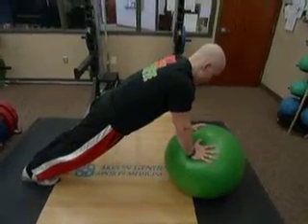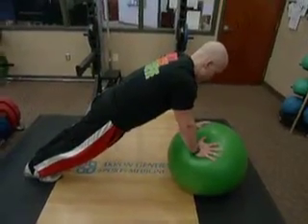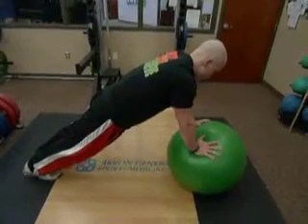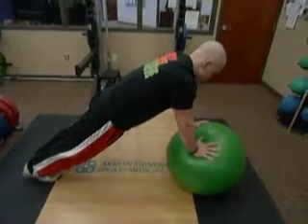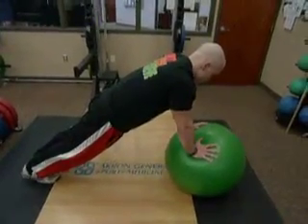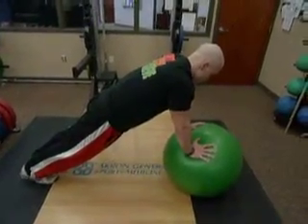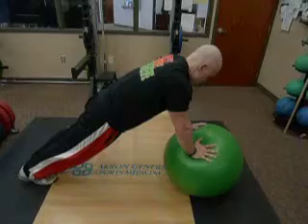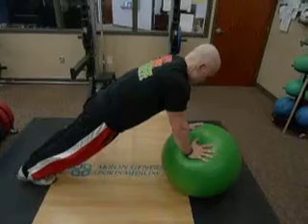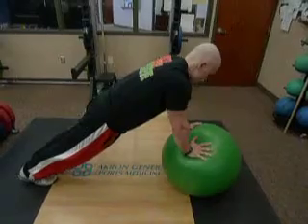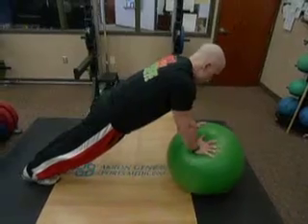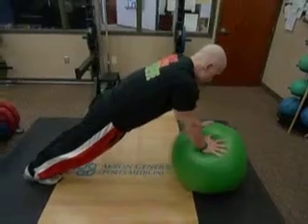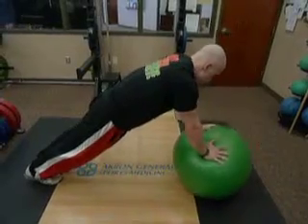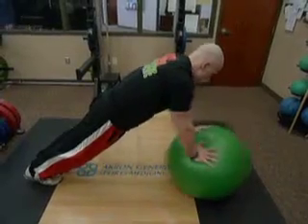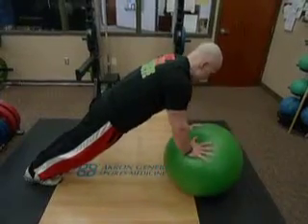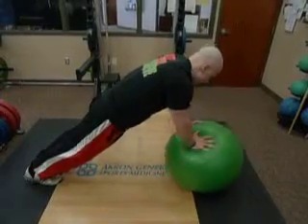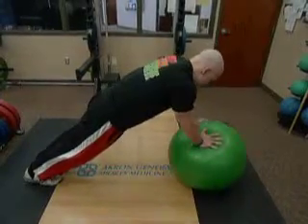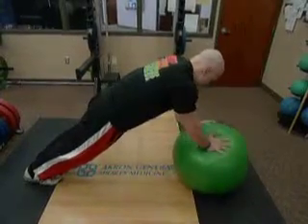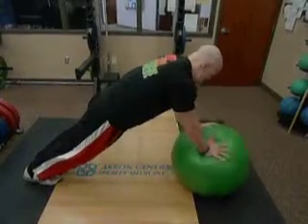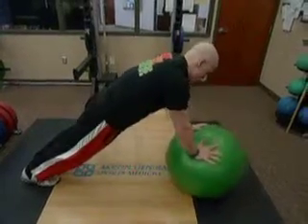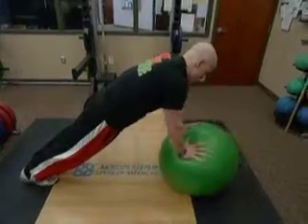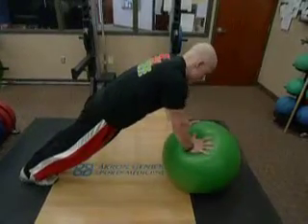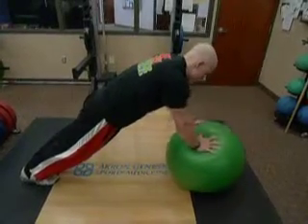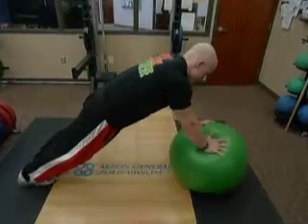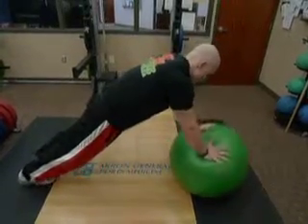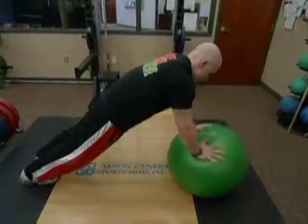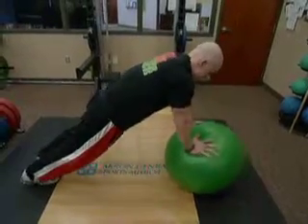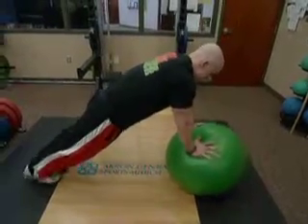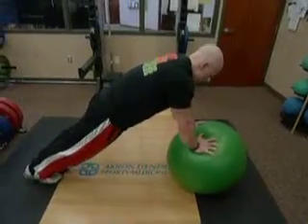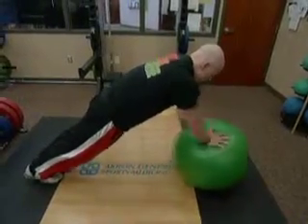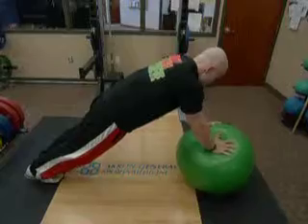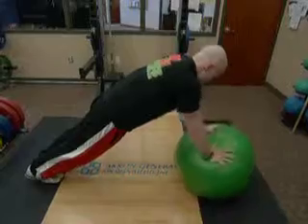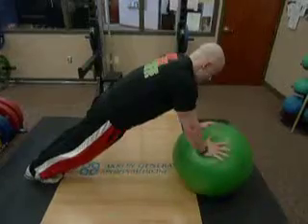The next progression would be stability ball core bridge circles. The athlete traces circles in both directions, keeping the spine locked in.